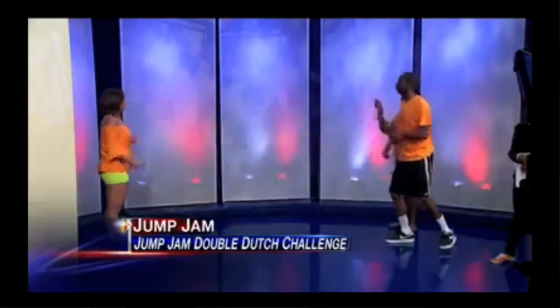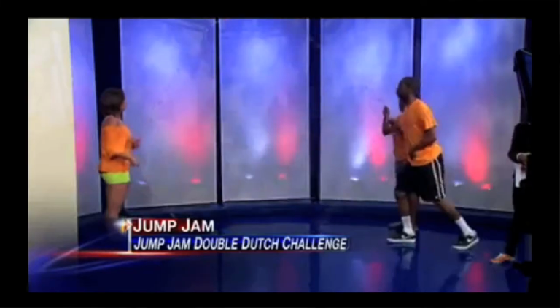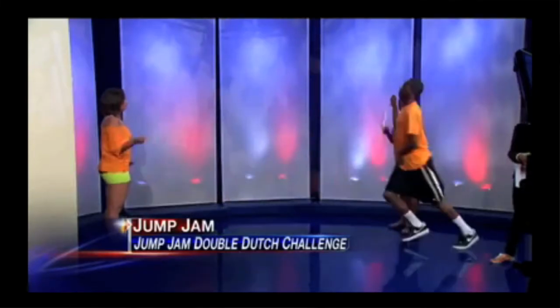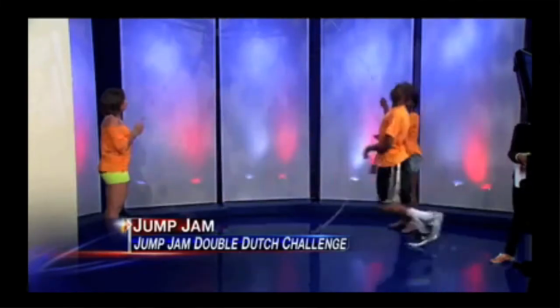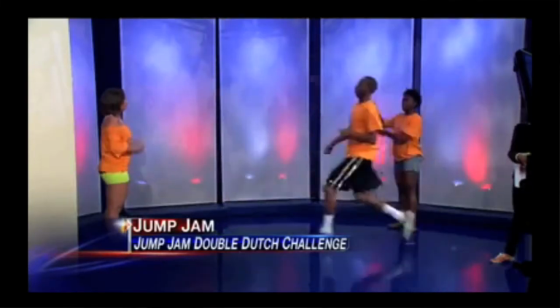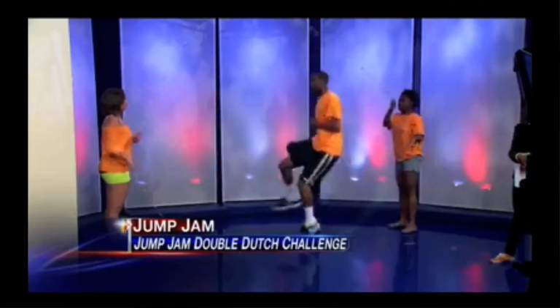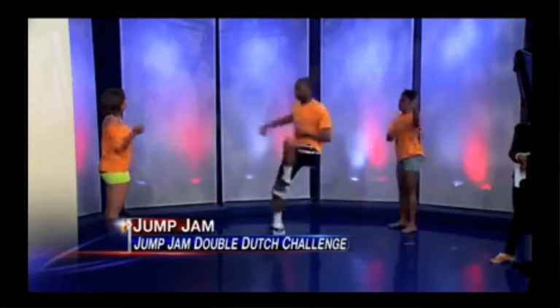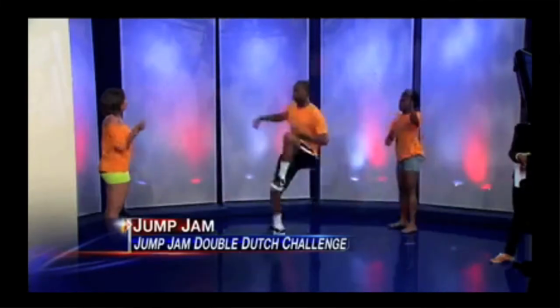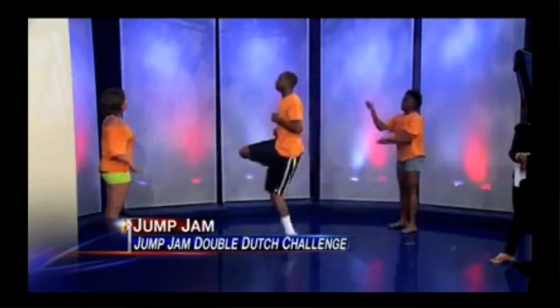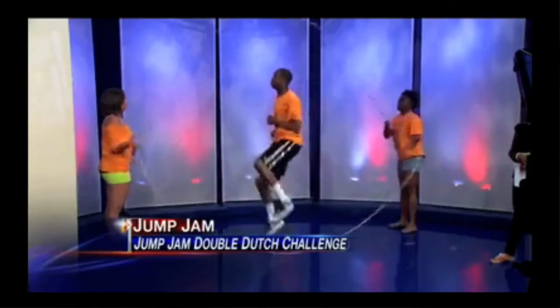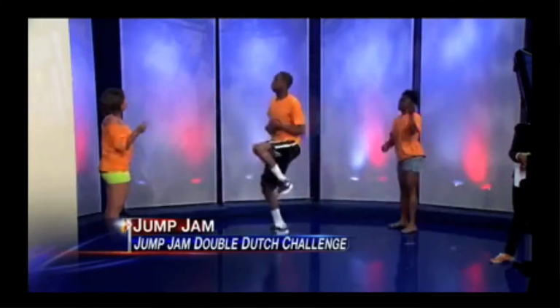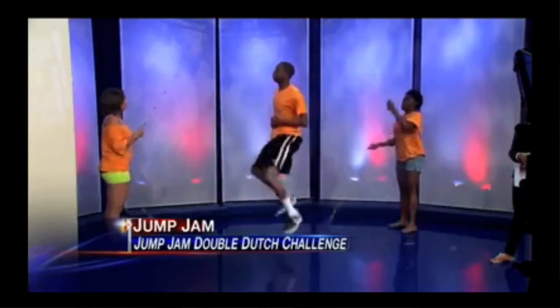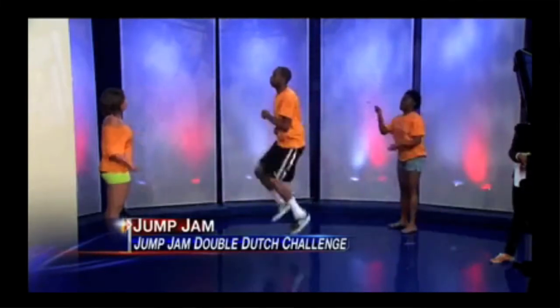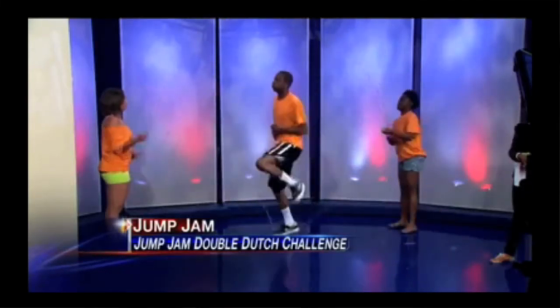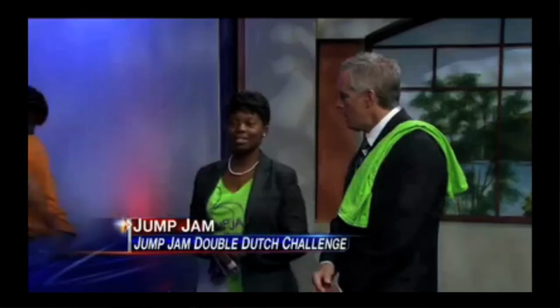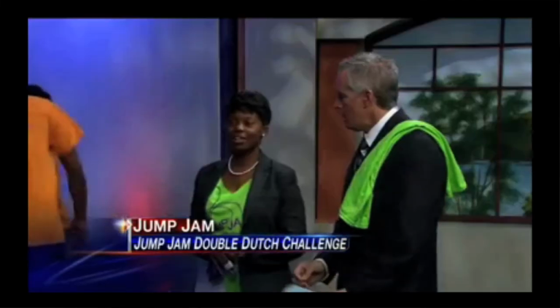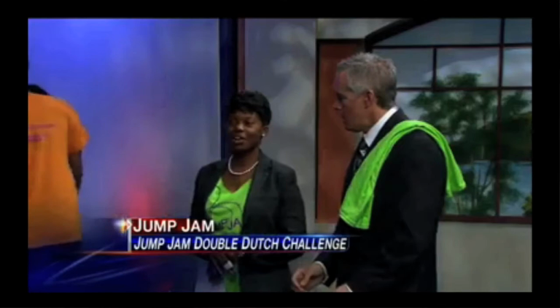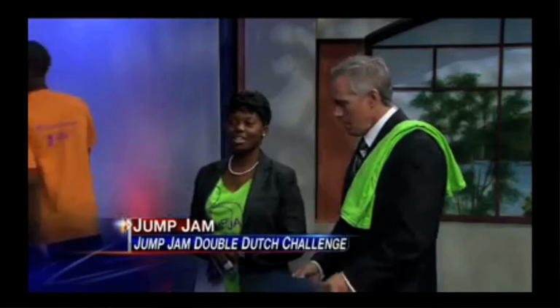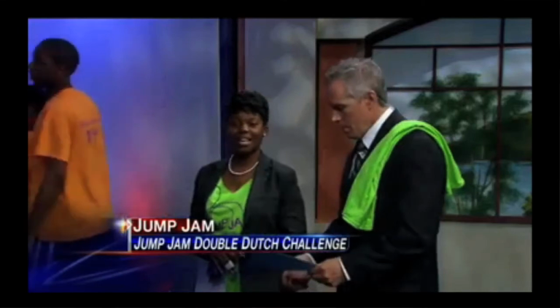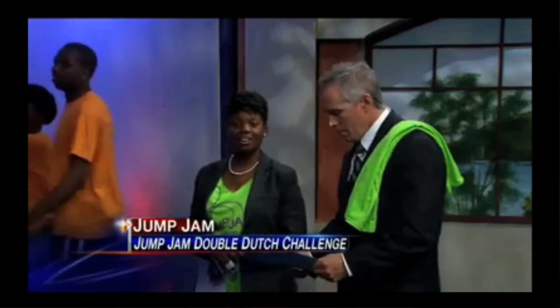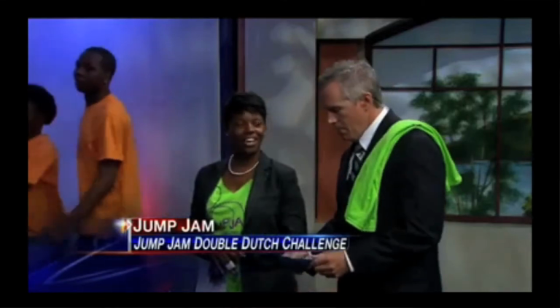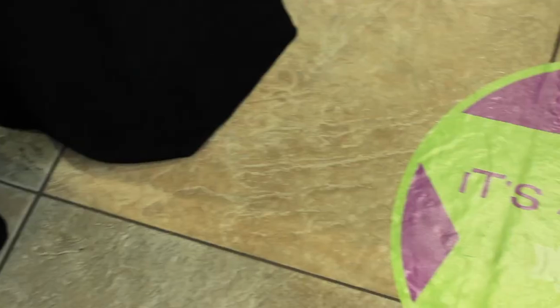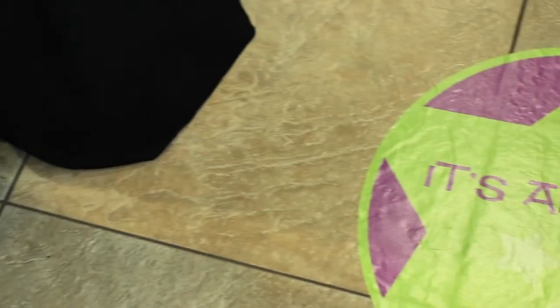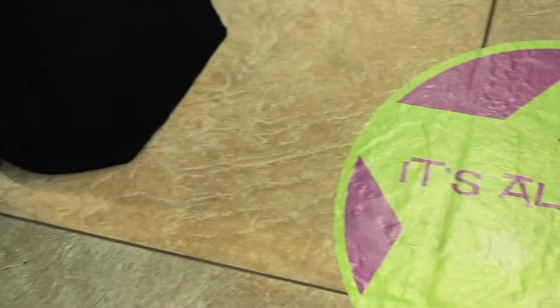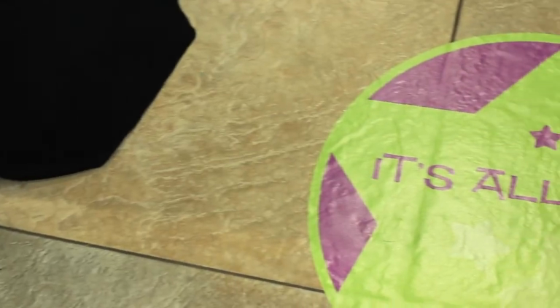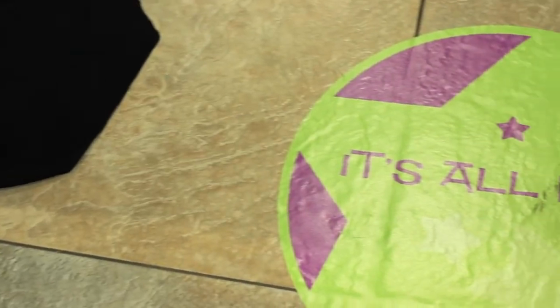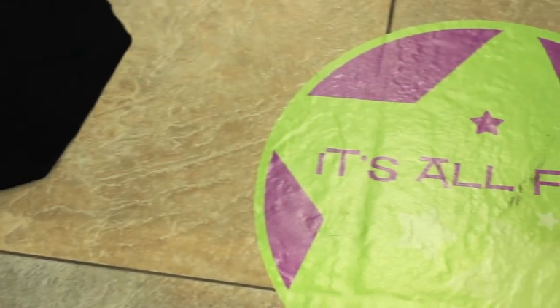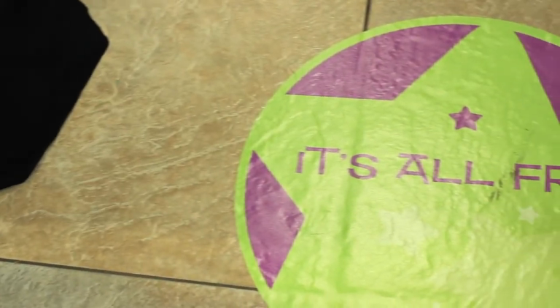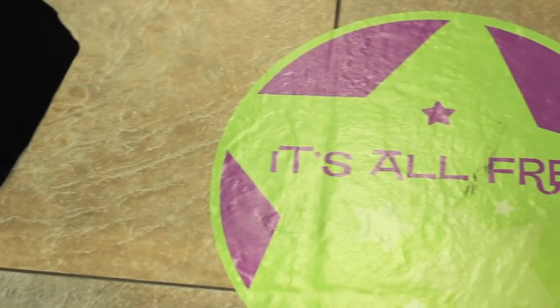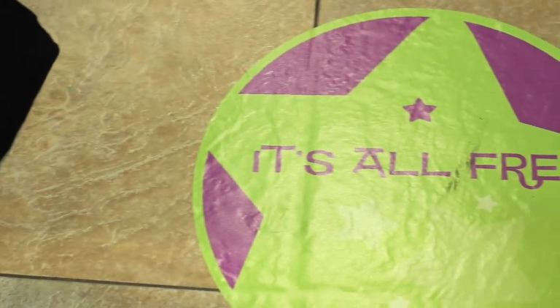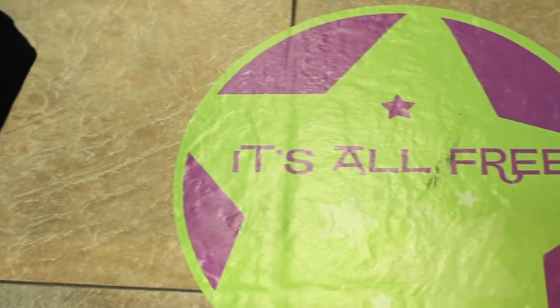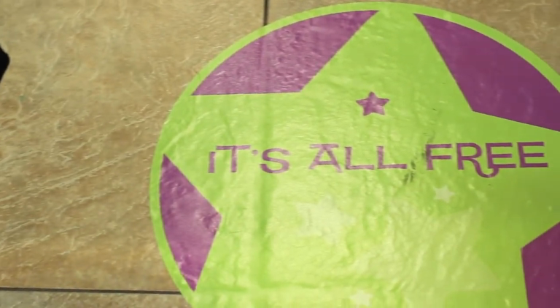We're on Channel 4, we're on Channel 11, and we're on Channel 5. We've been prepared for it.